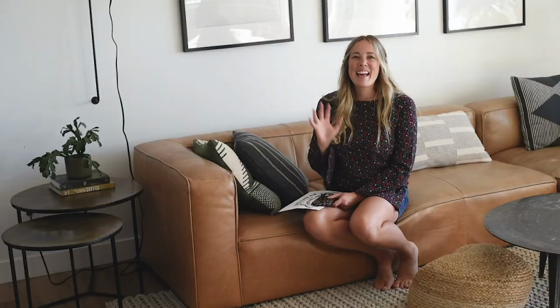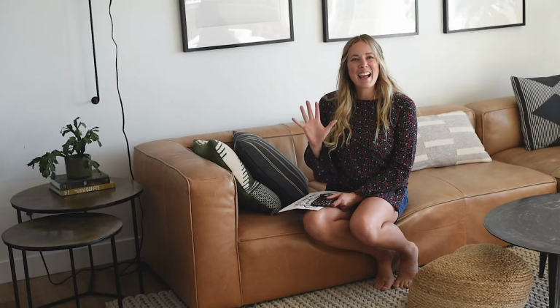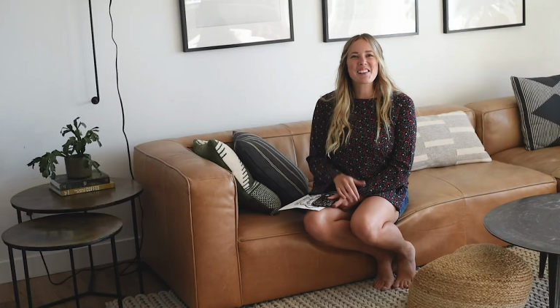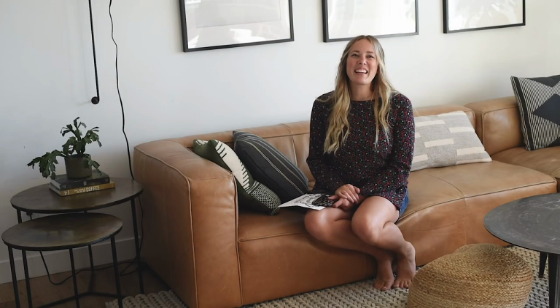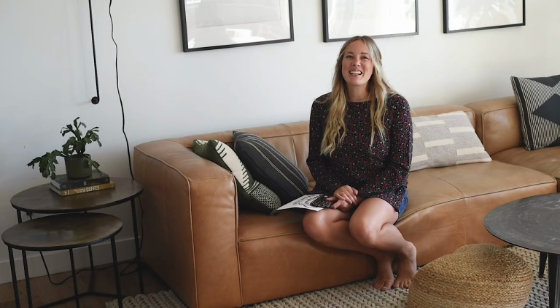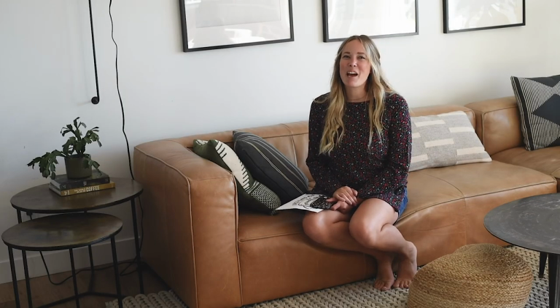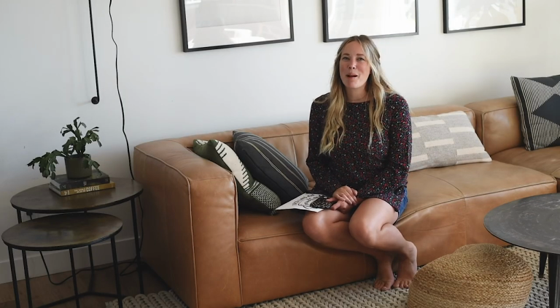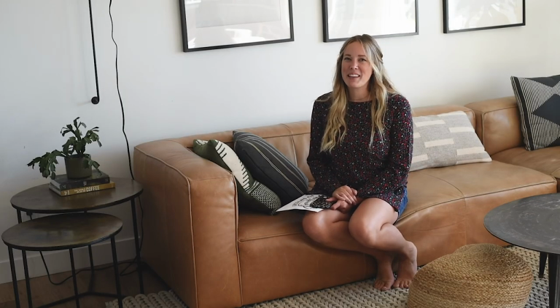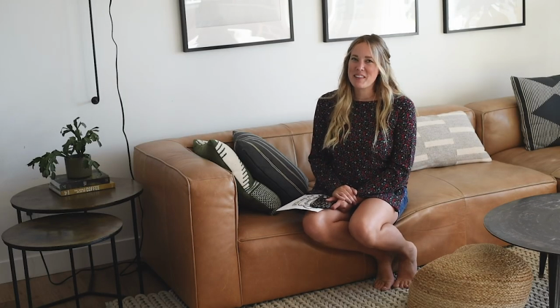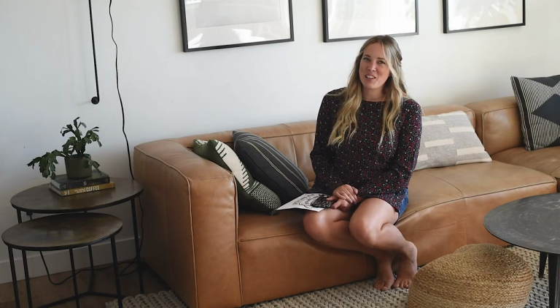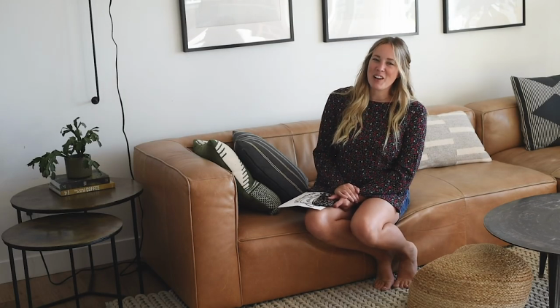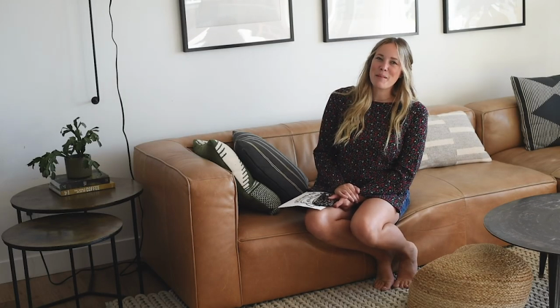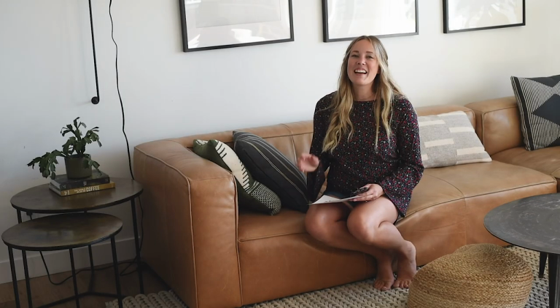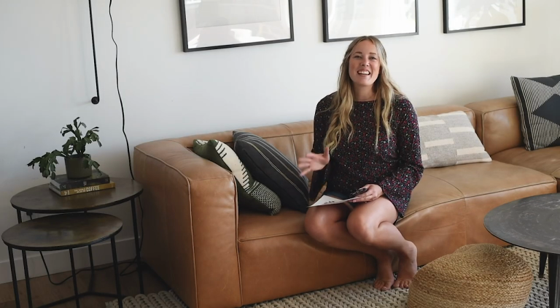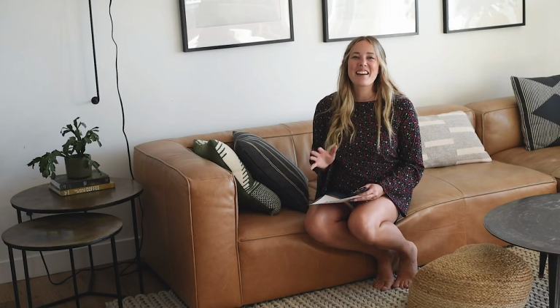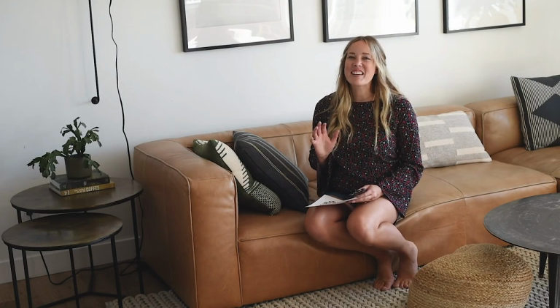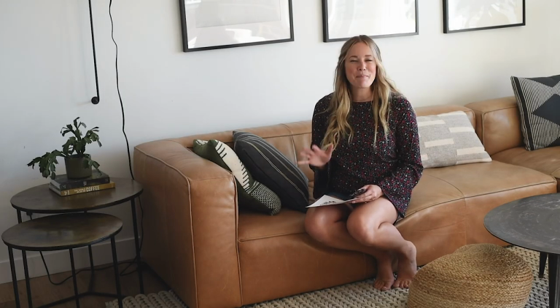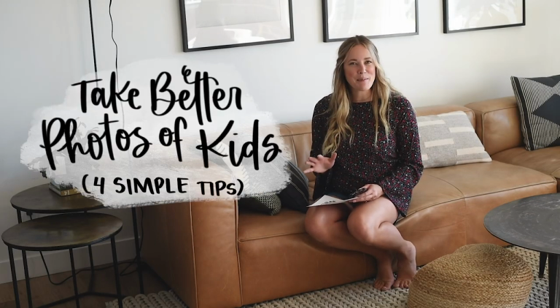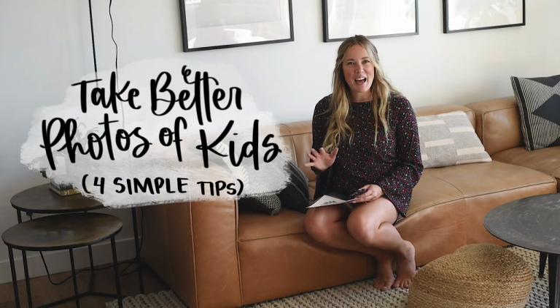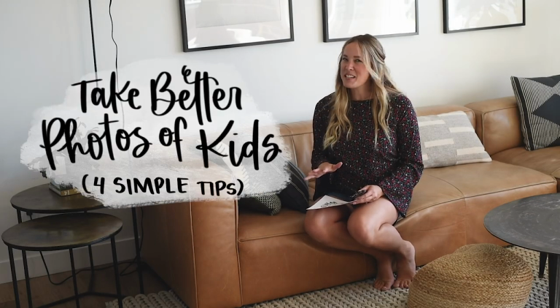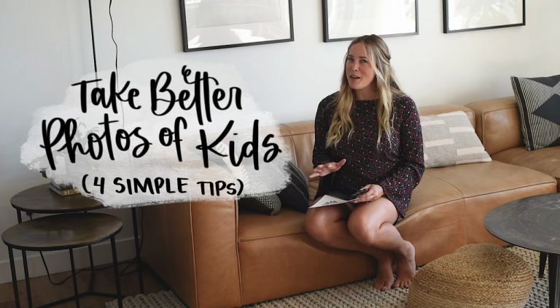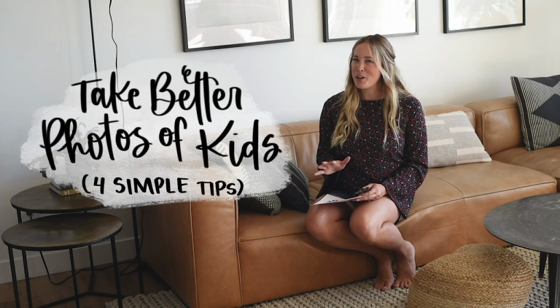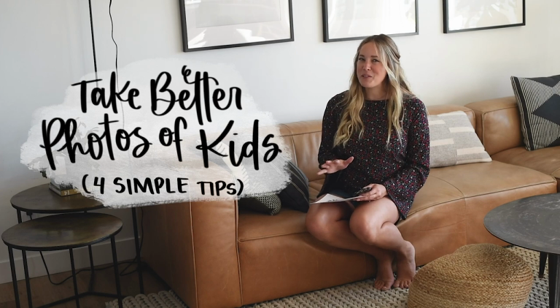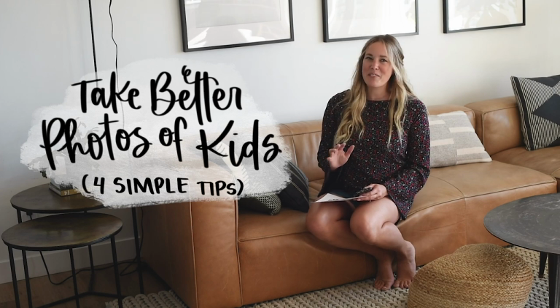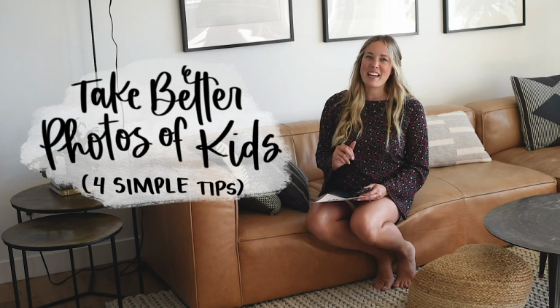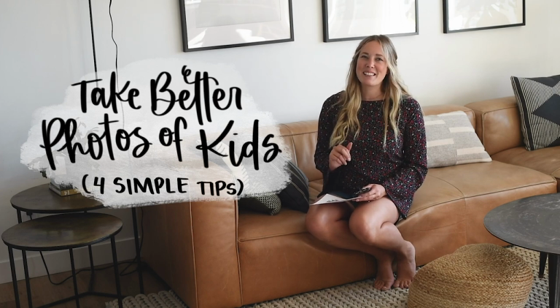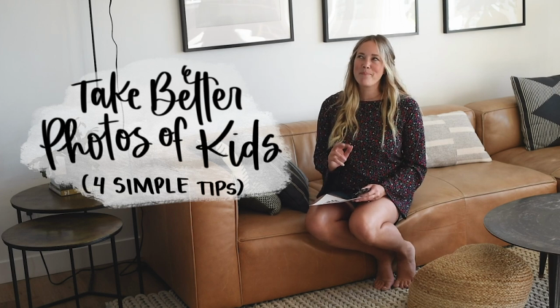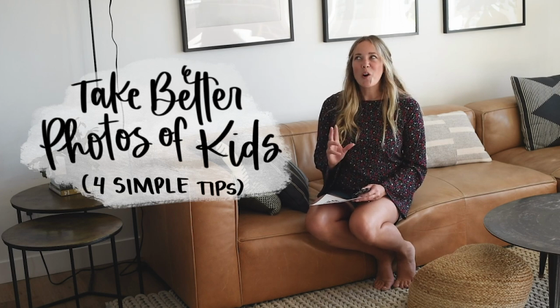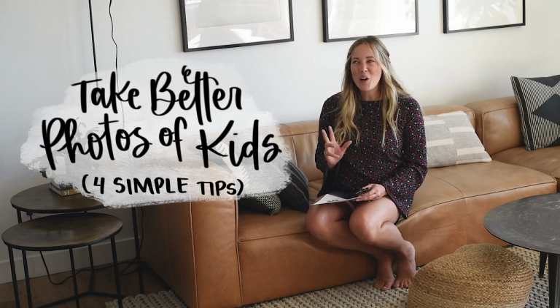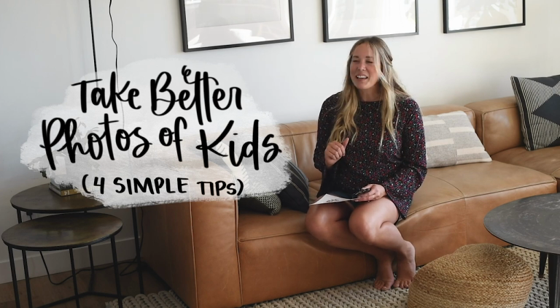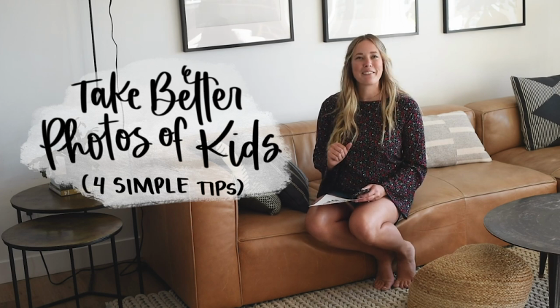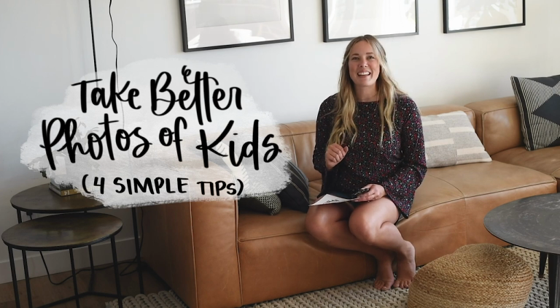Hey guys, Colleen here, DIY behind Lemonthistle.com, and today I'm giving some tips on how to take better photos of your kids, or anyone really.